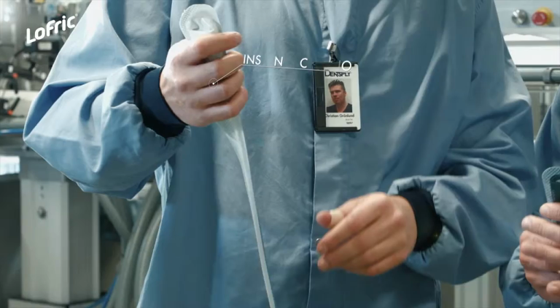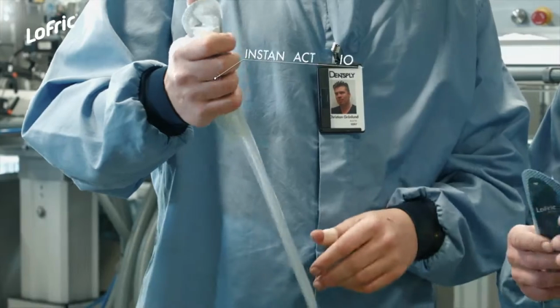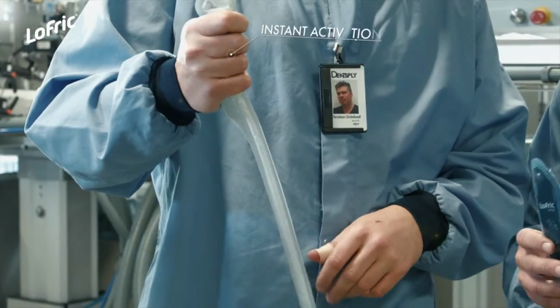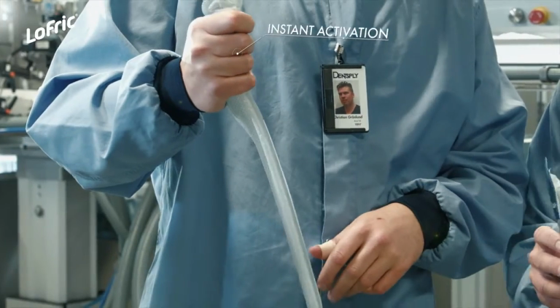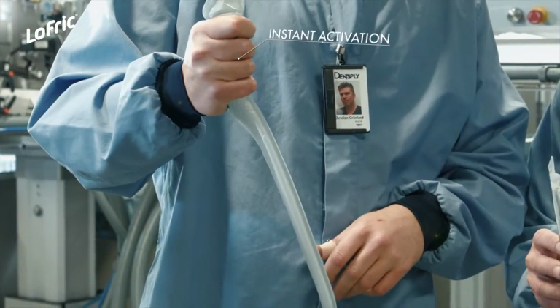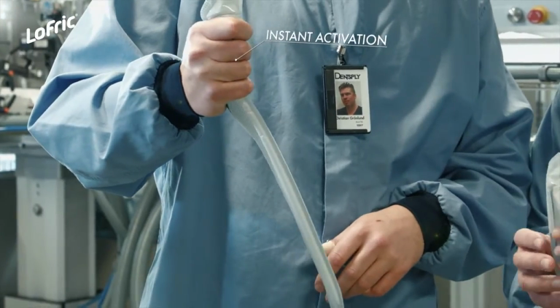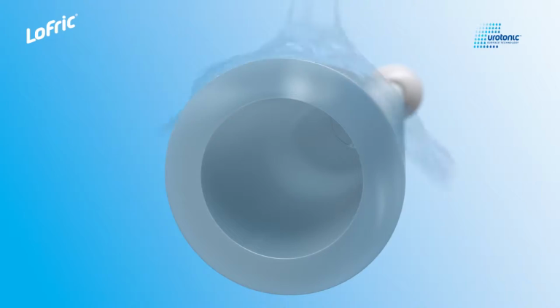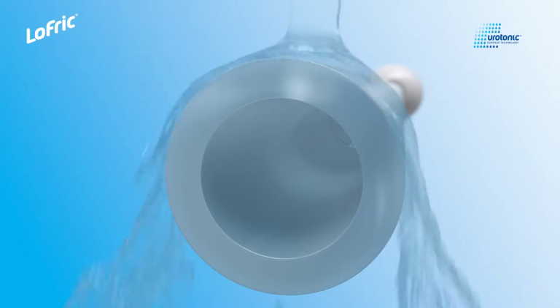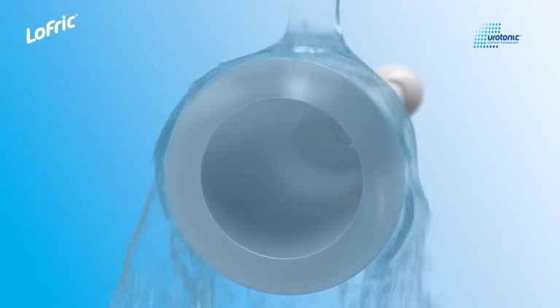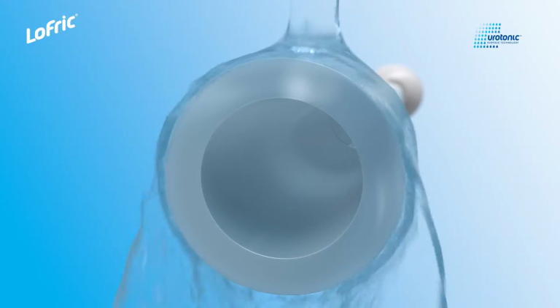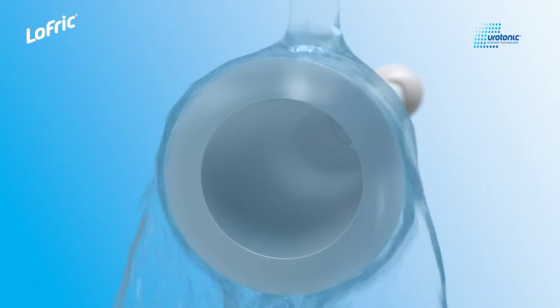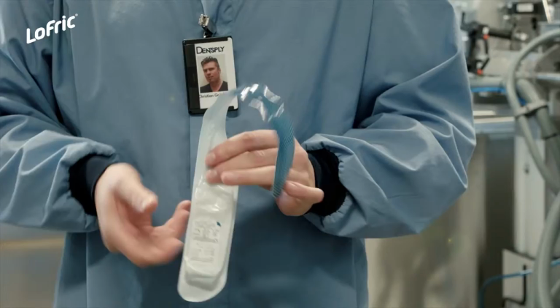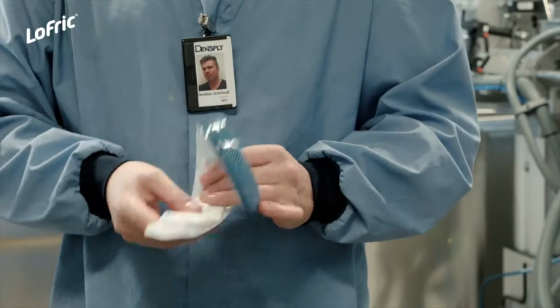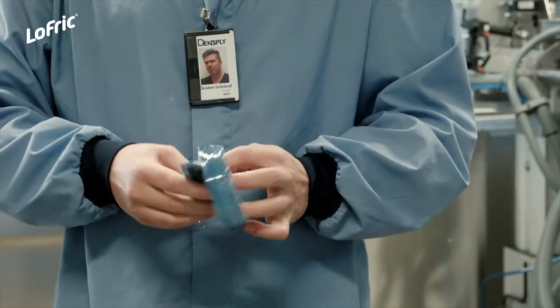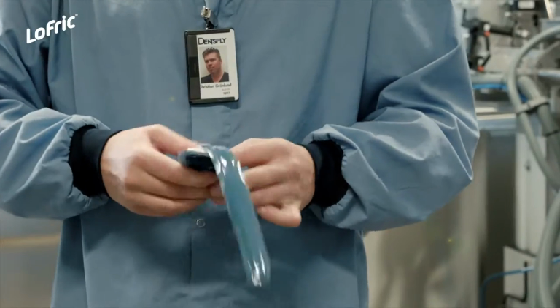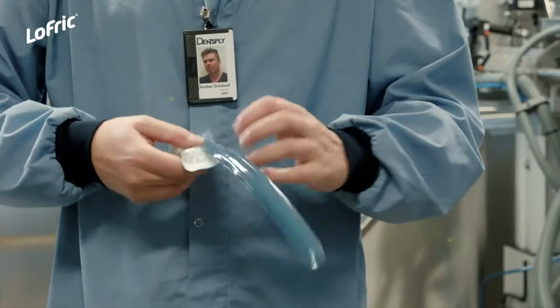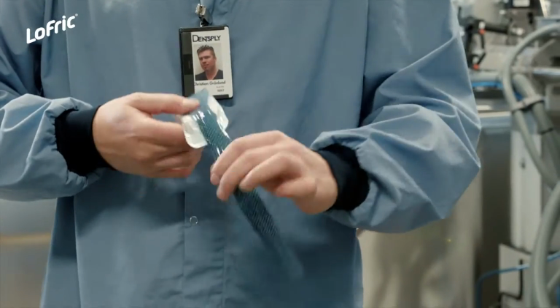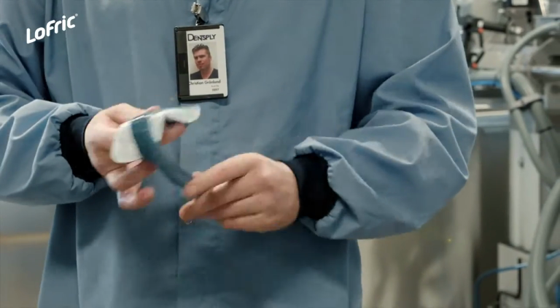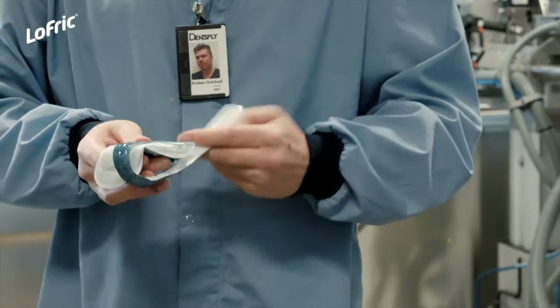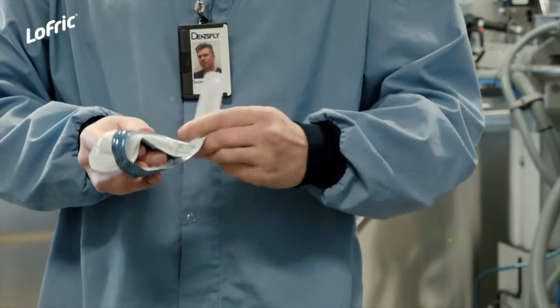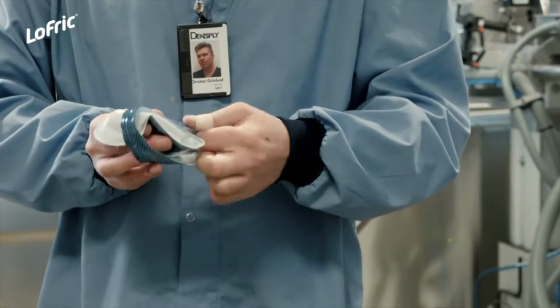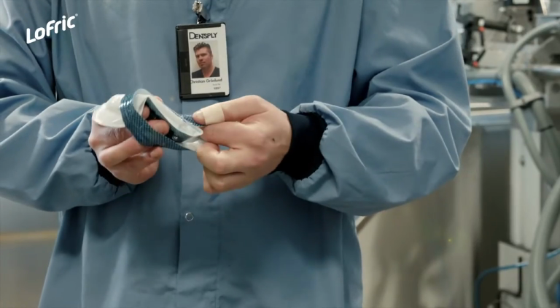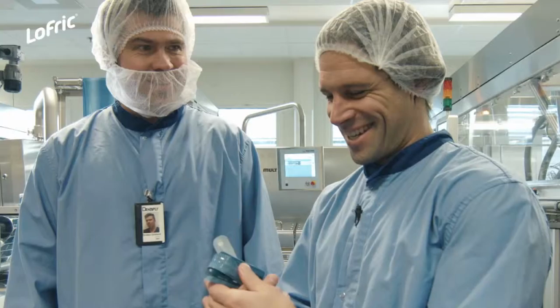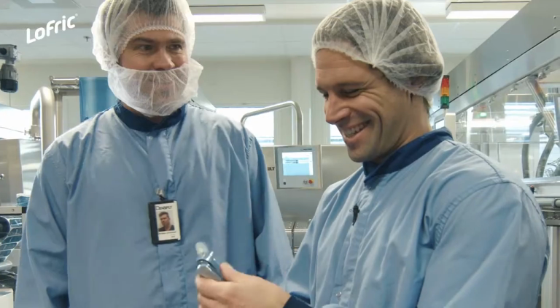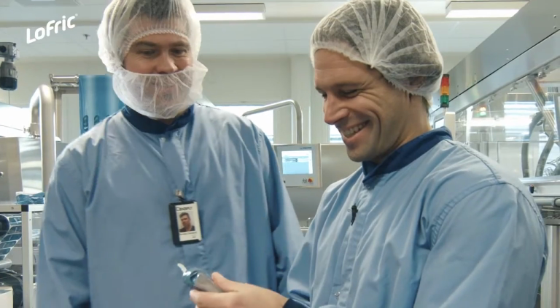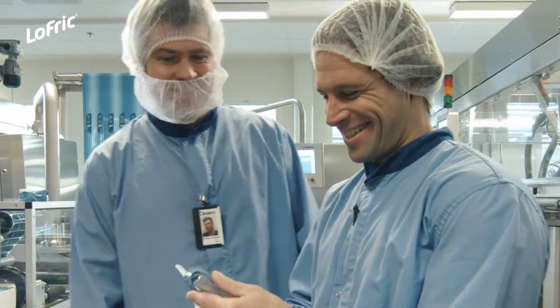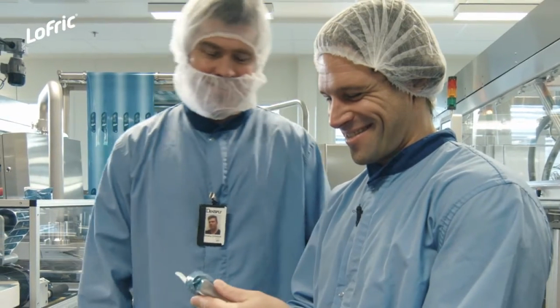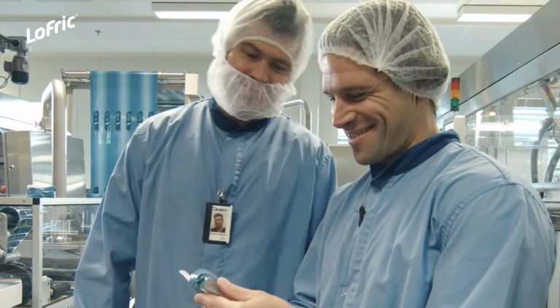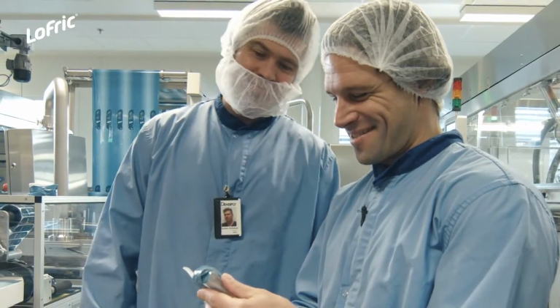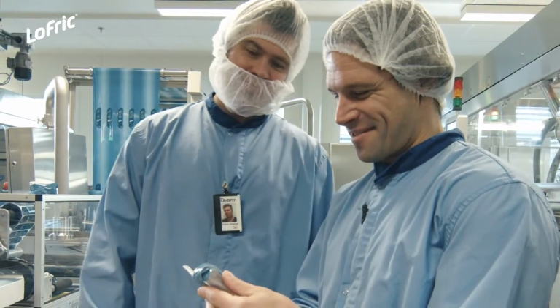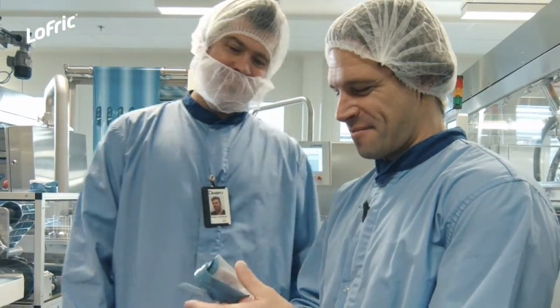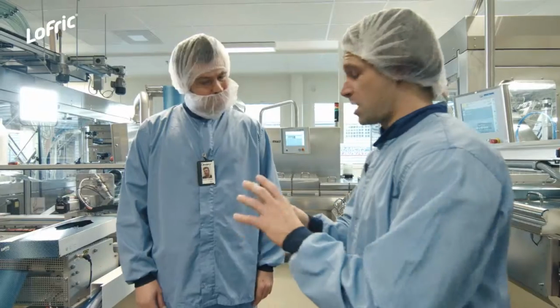Squeeze for instant activation. The catheter can be folded in its package both before and after use.